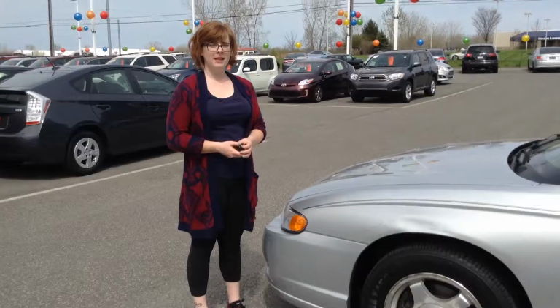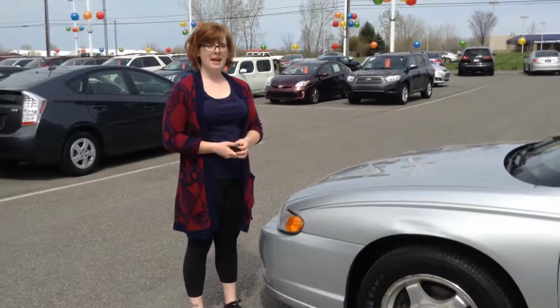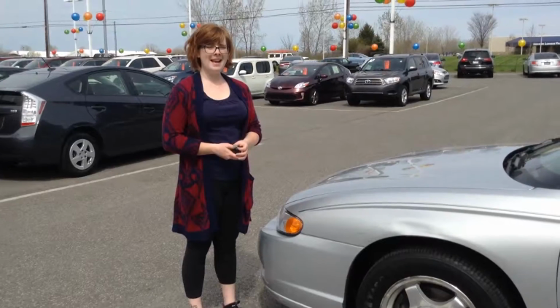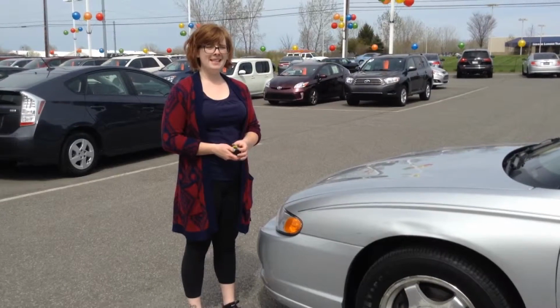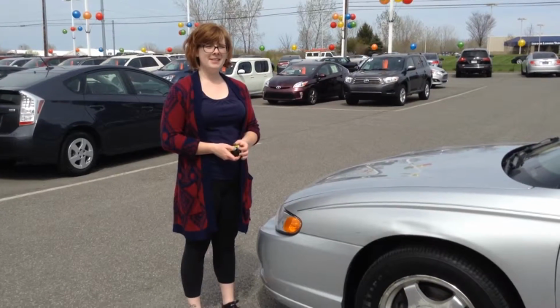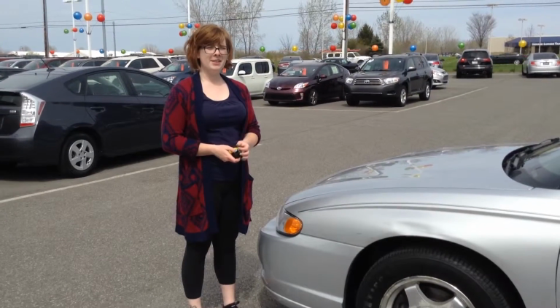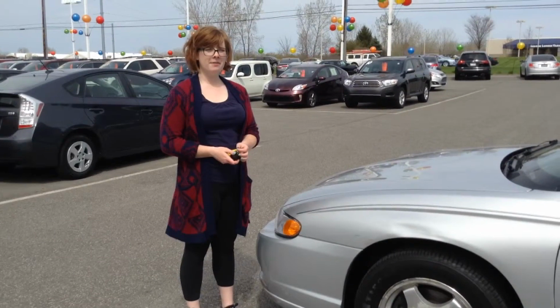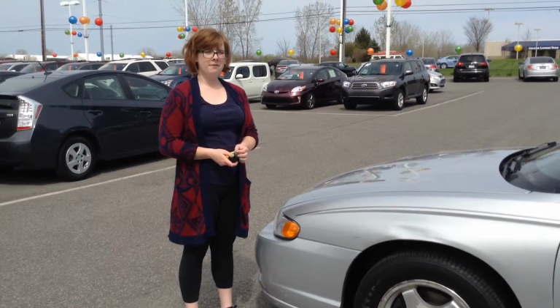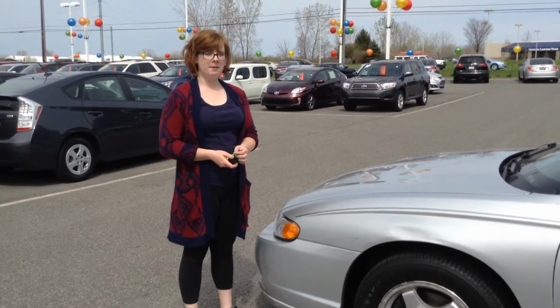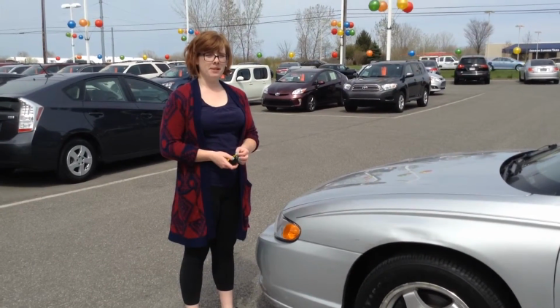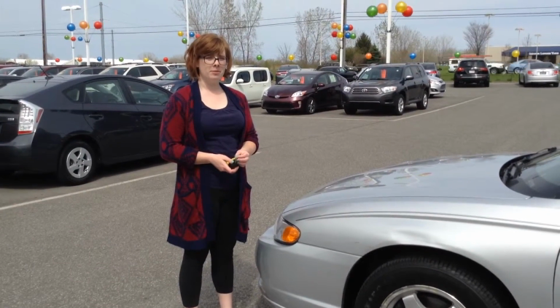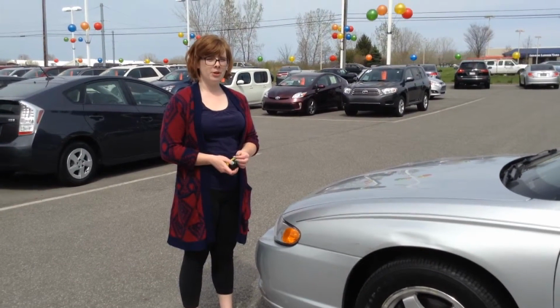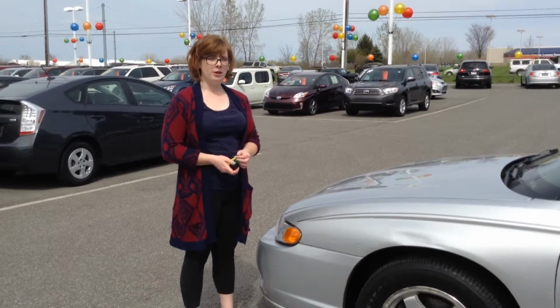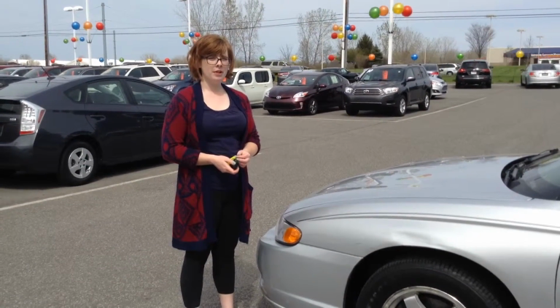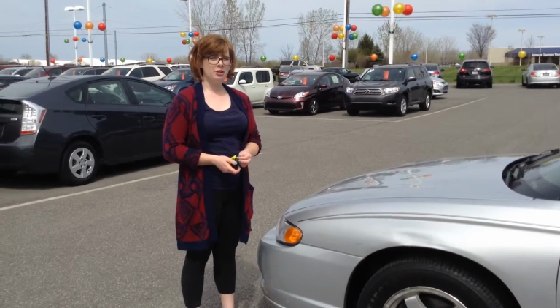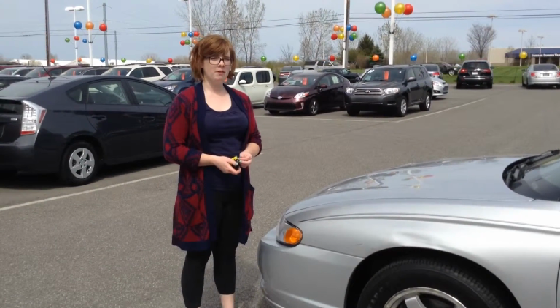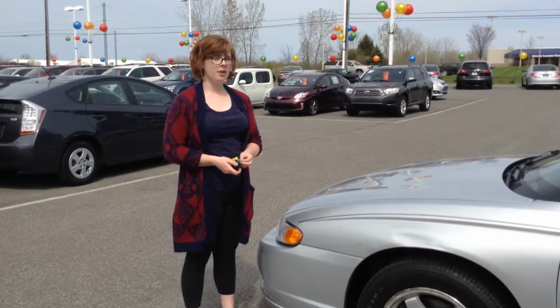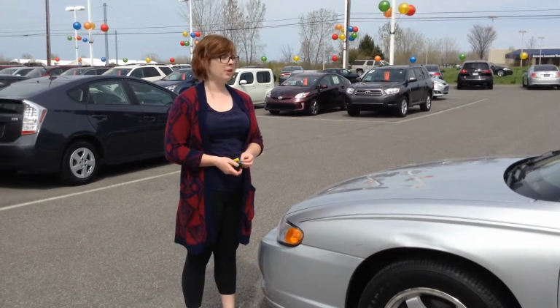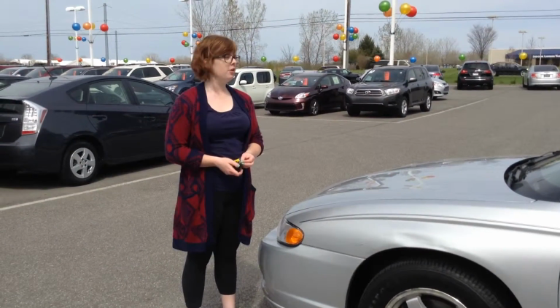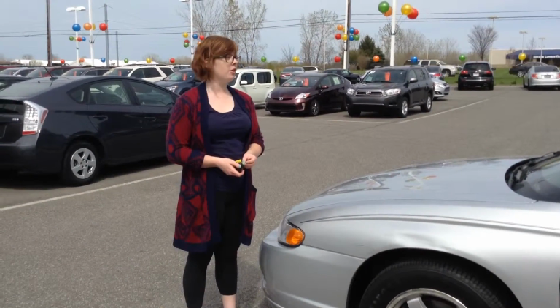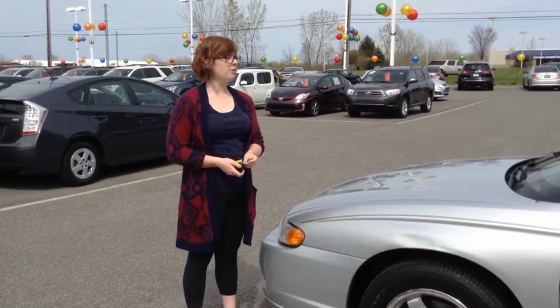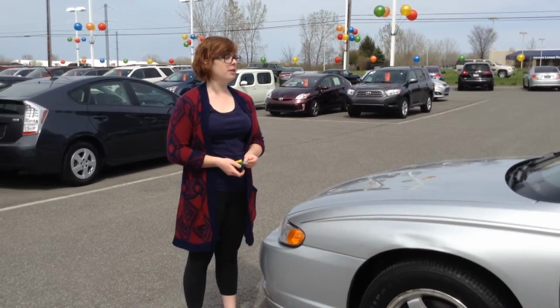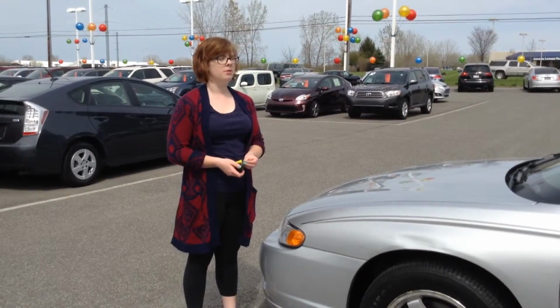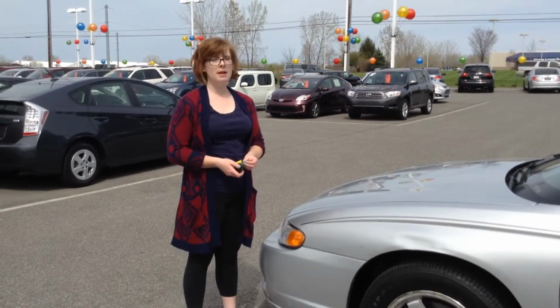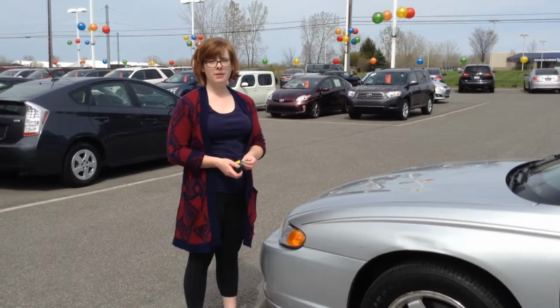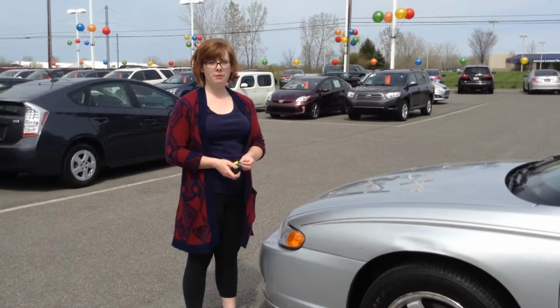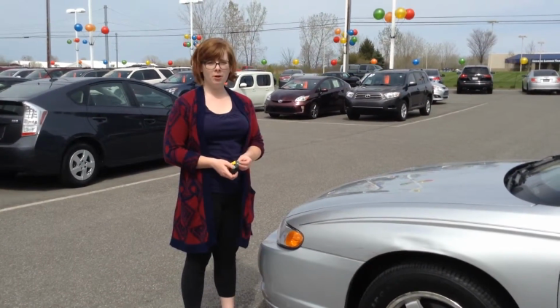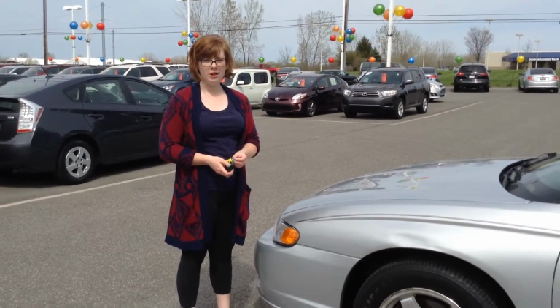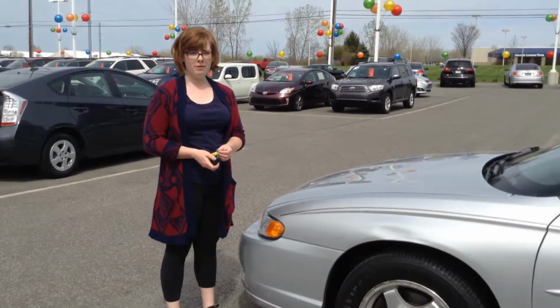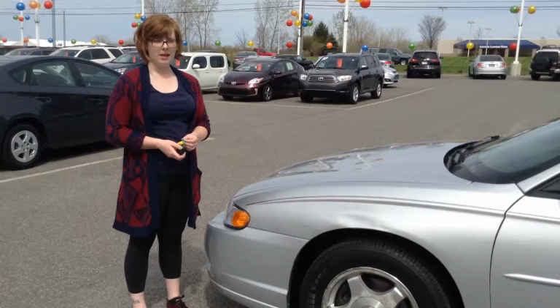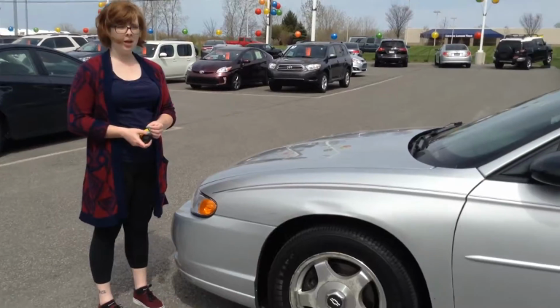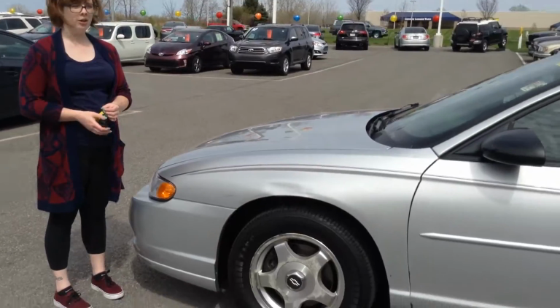Hi, this is Olivia from Team Toyota in Cherville, here to show you this 2004 Chevy Monte Carlo.